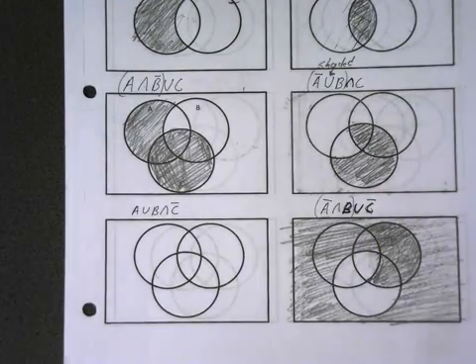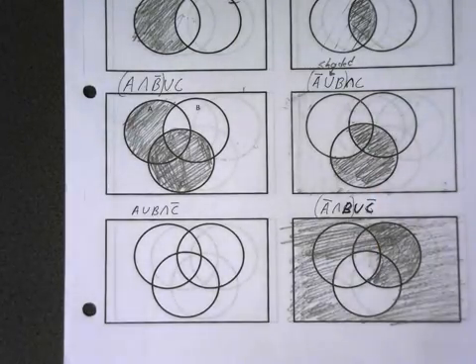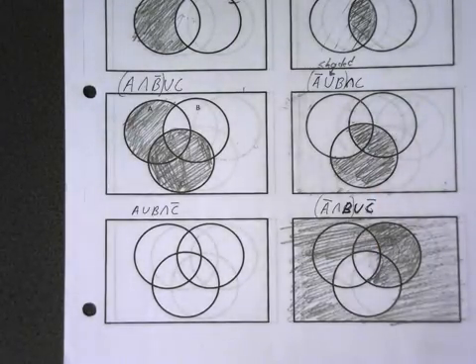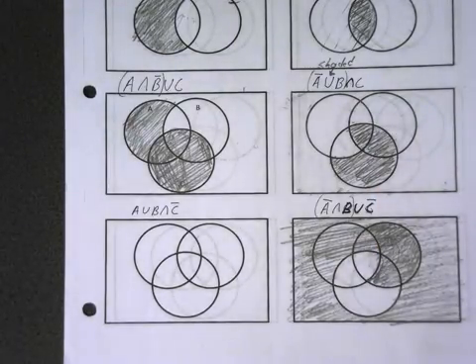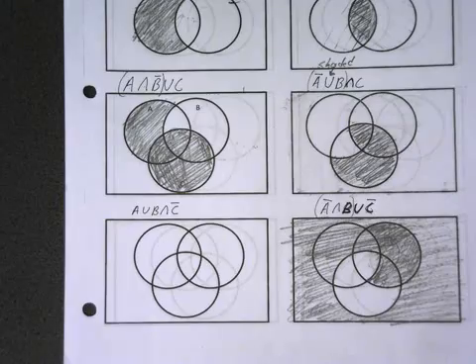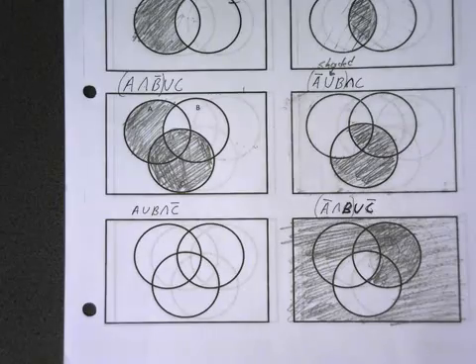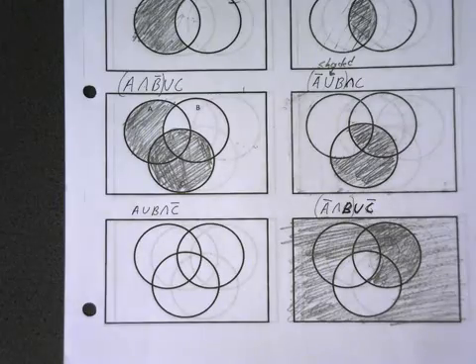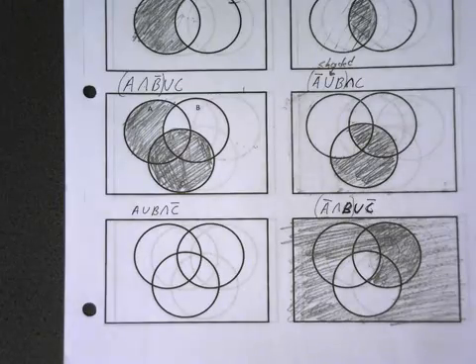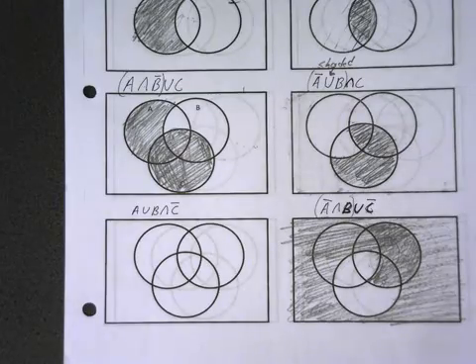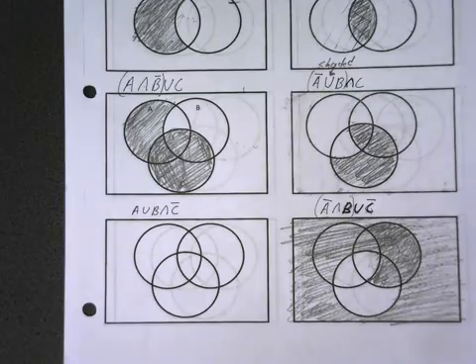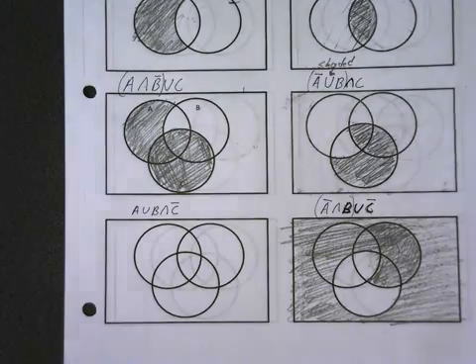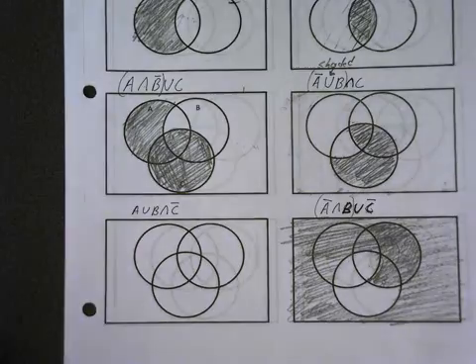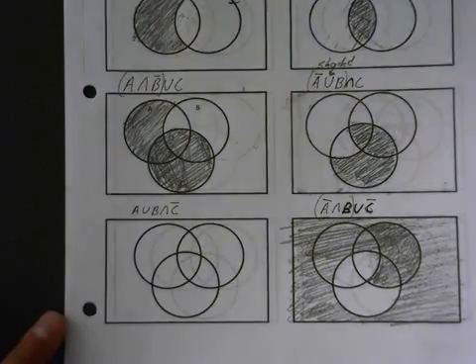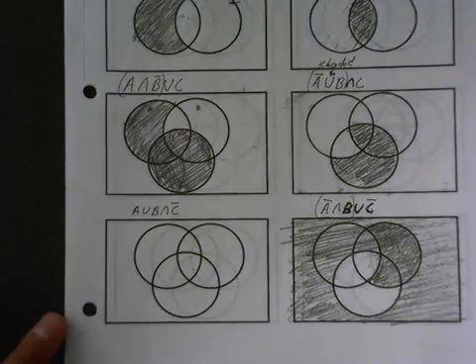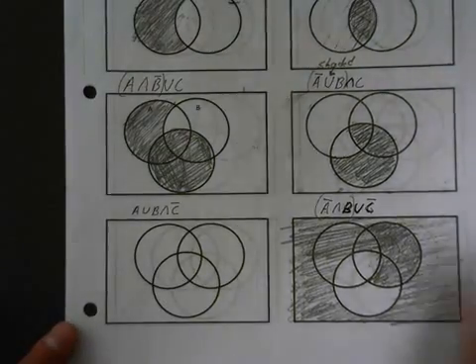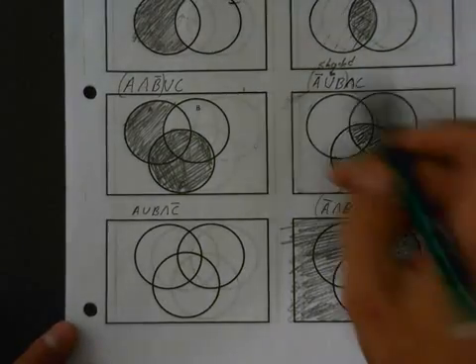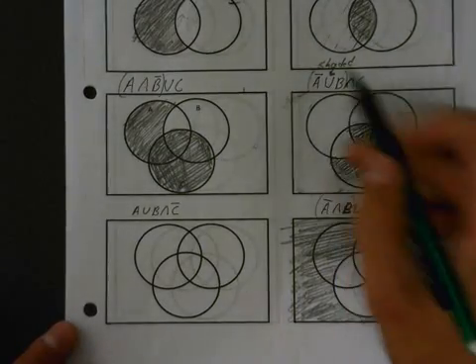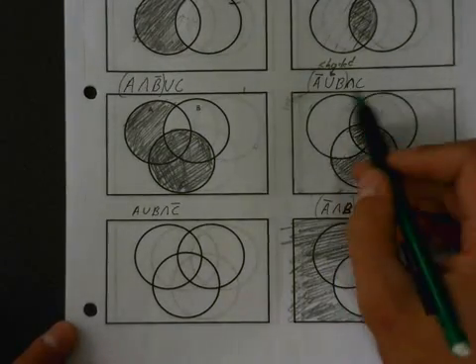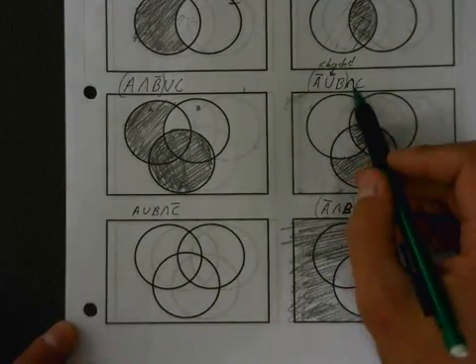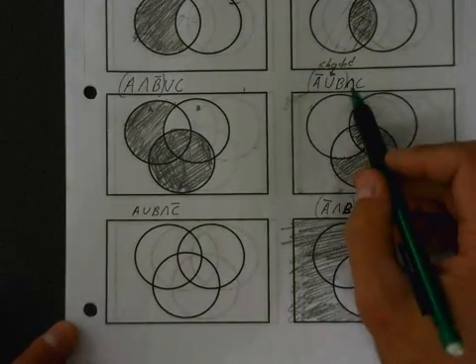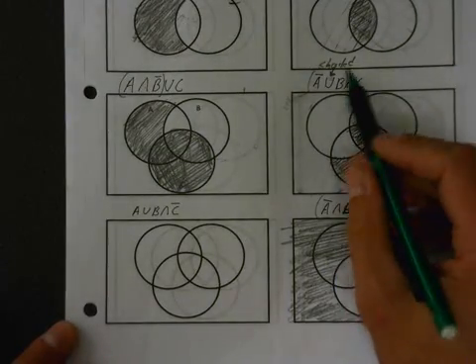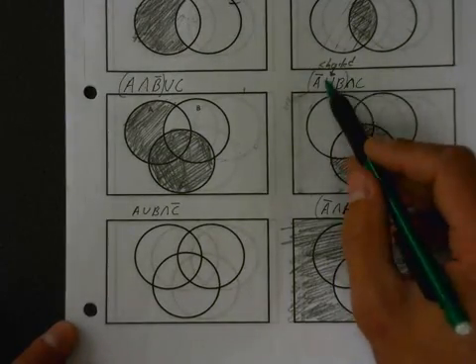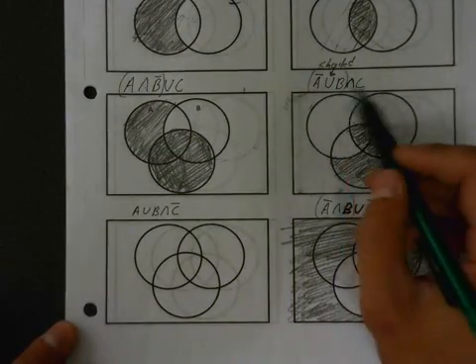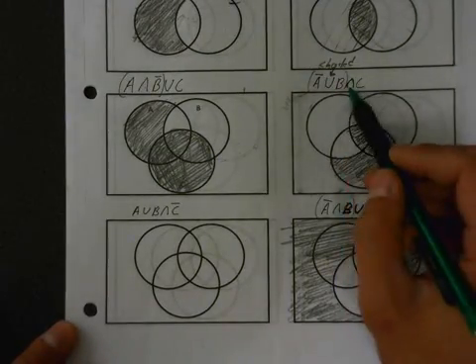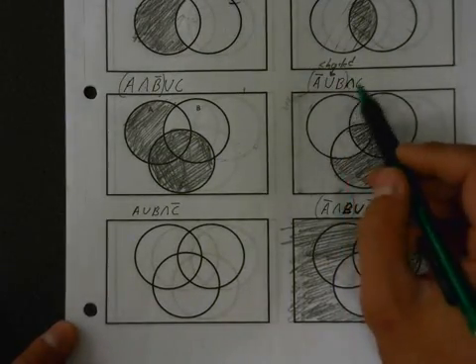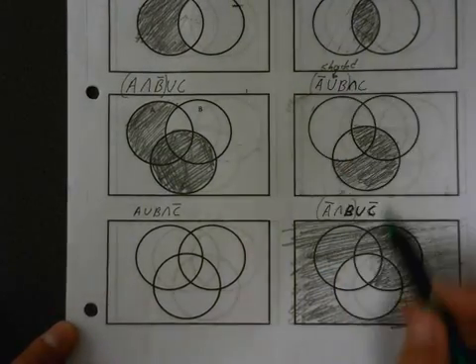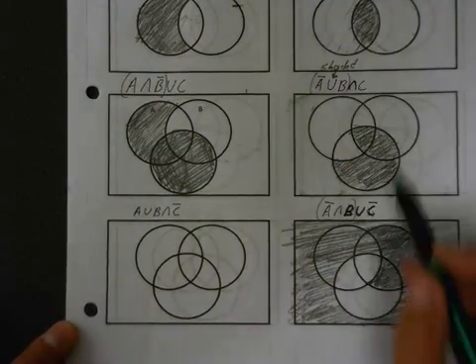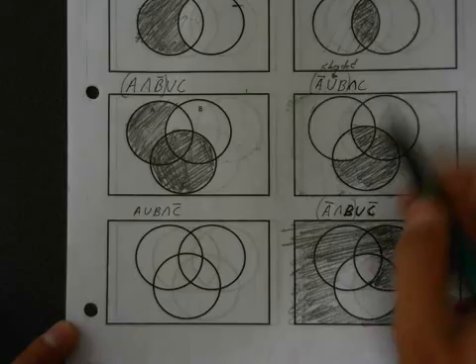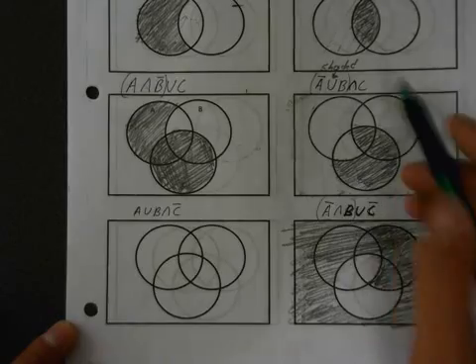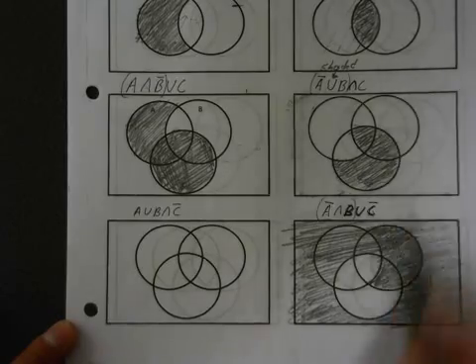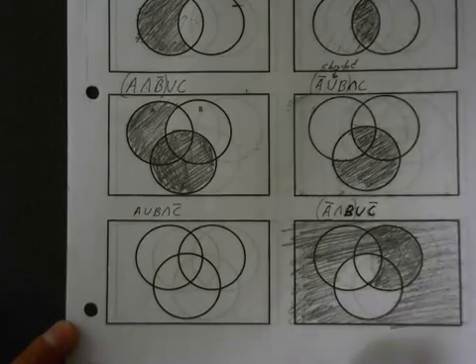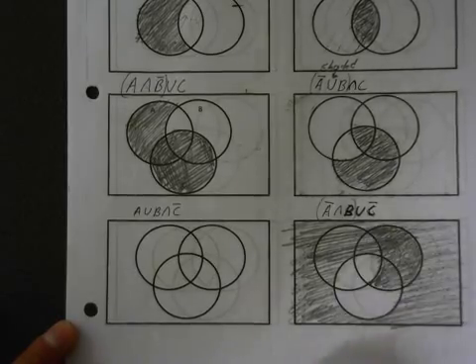Done. Okay, so that region is shaded — it was shaded and it's inside of C. That one's done.